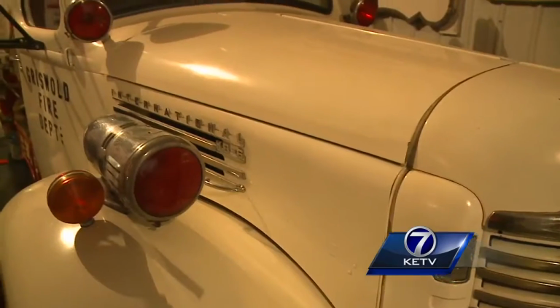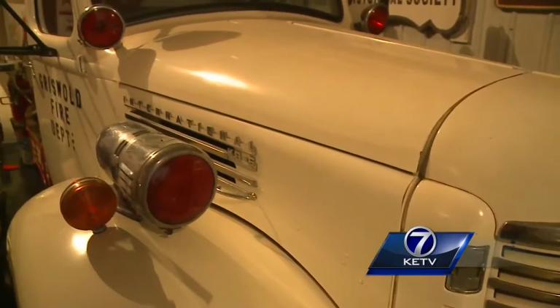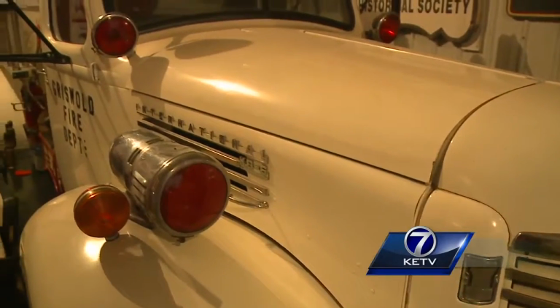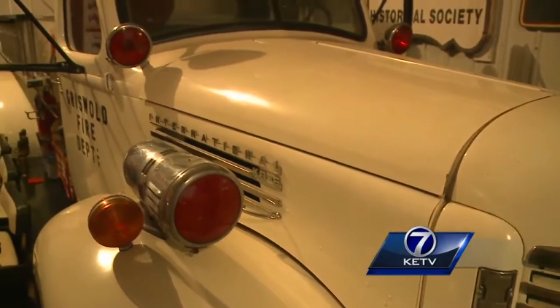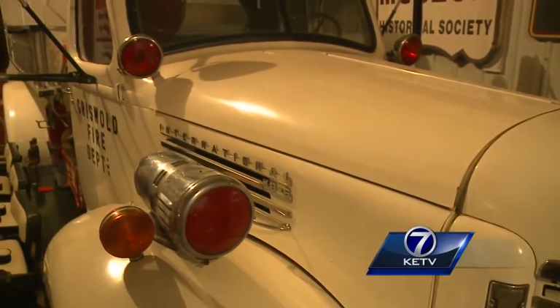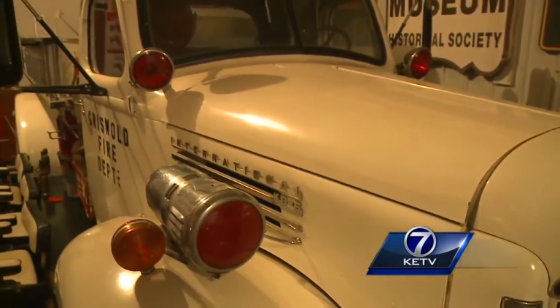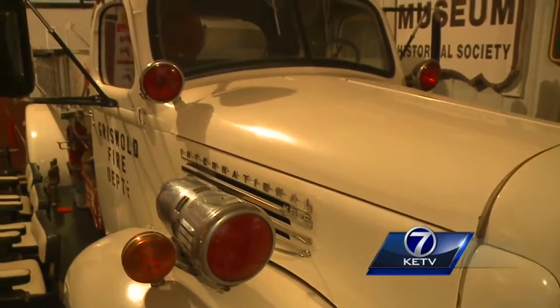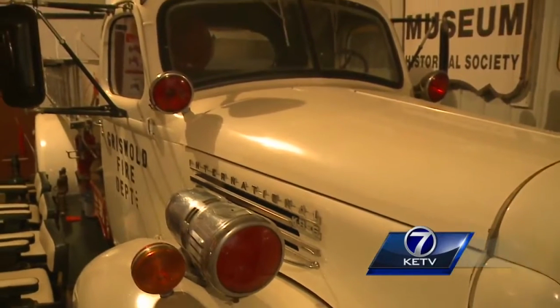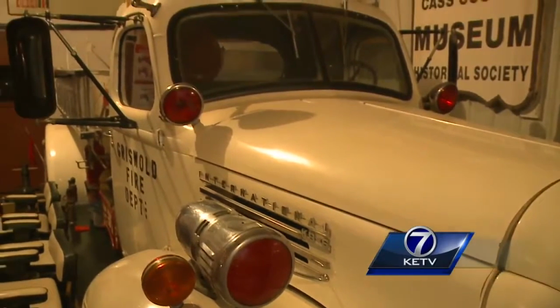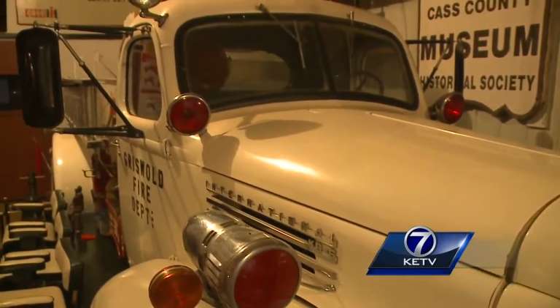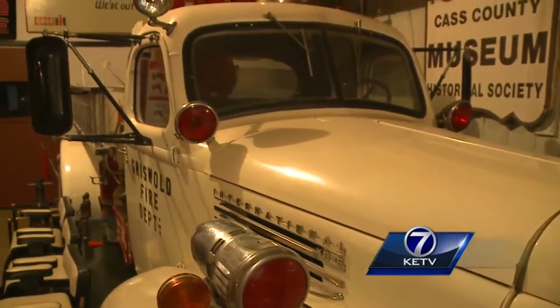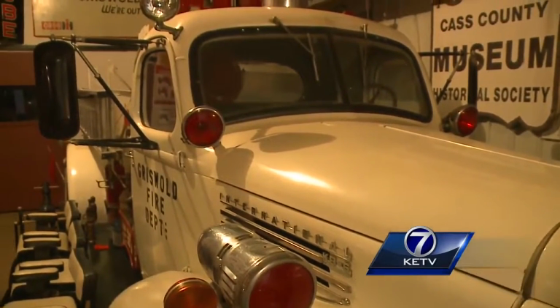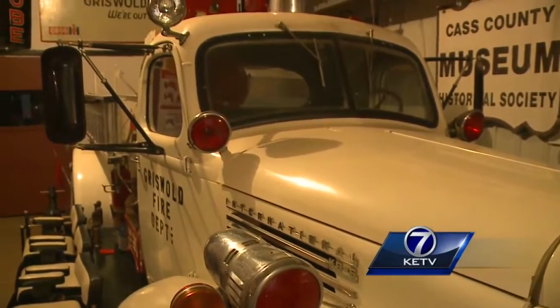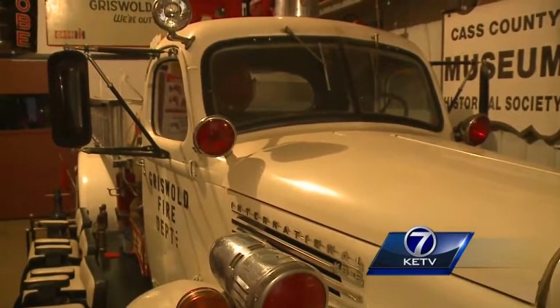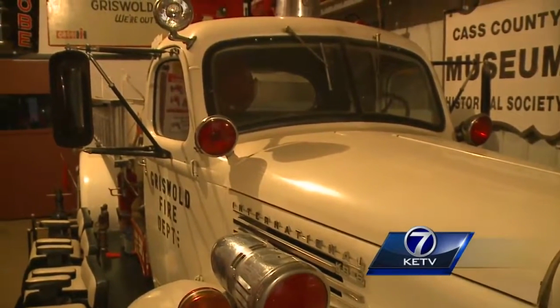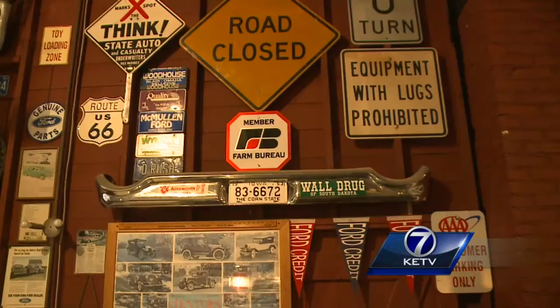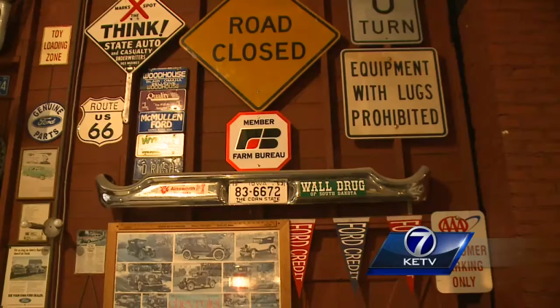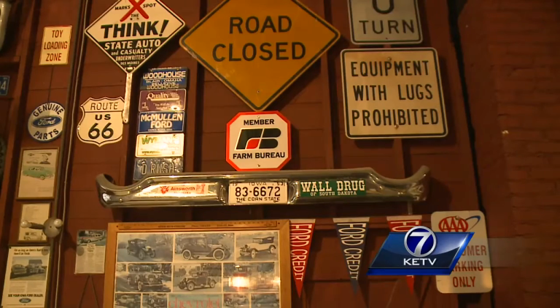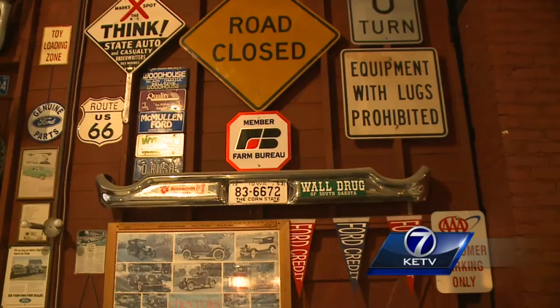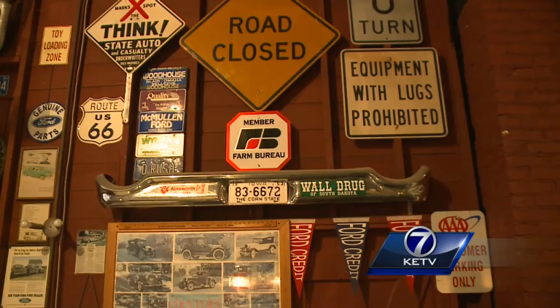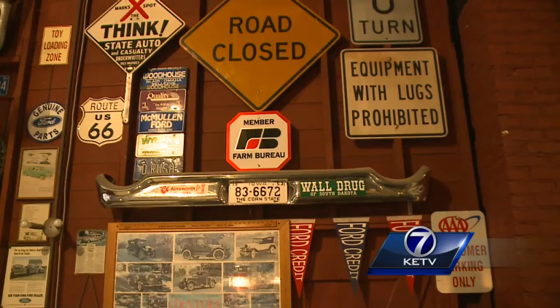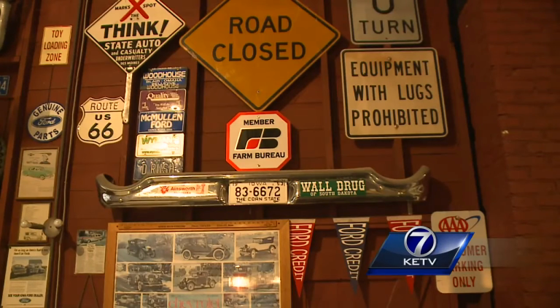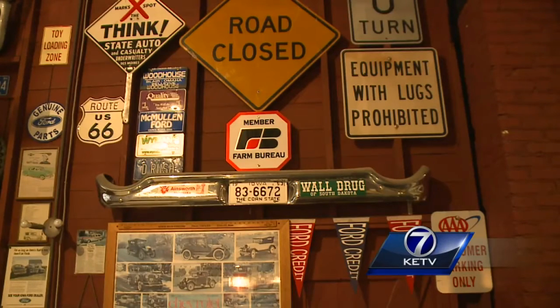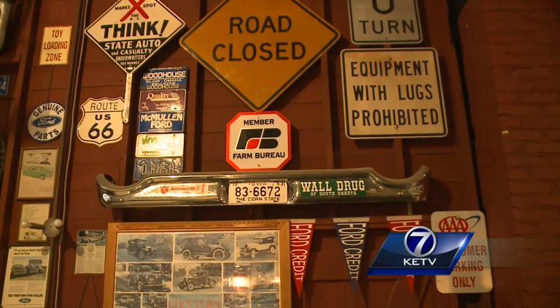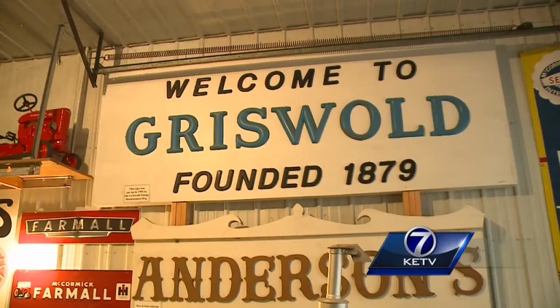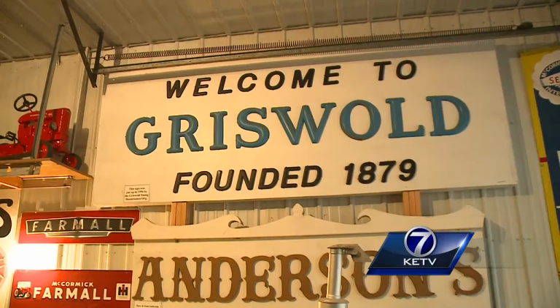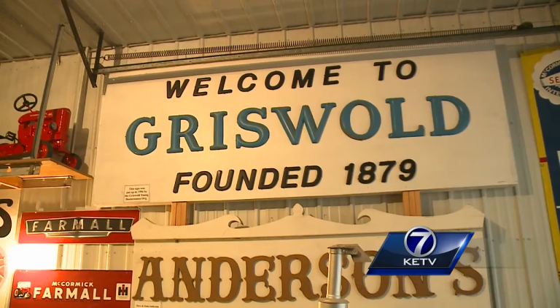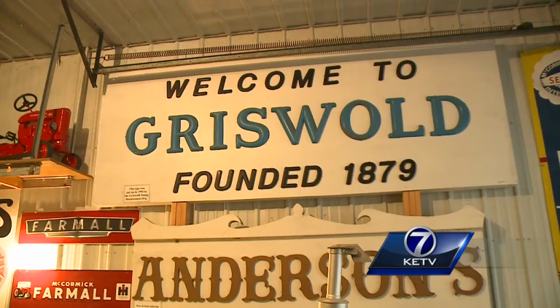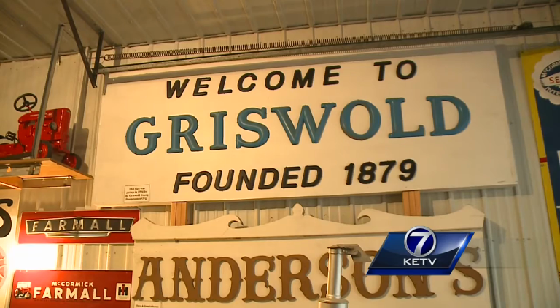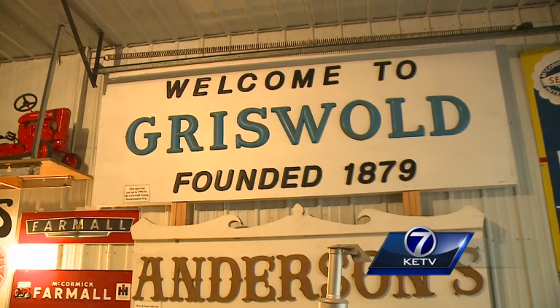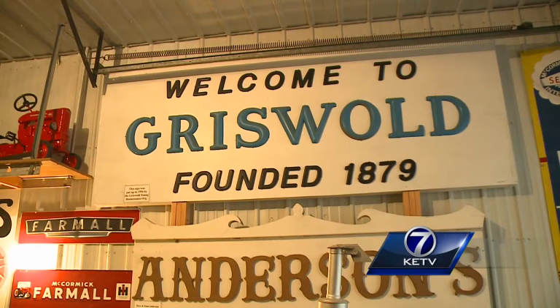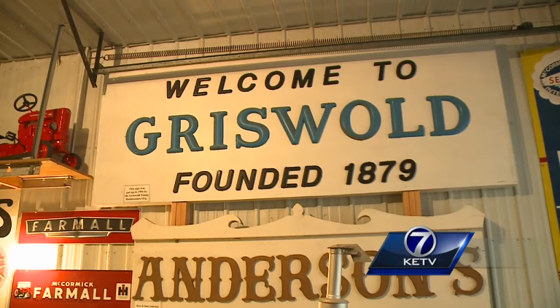But Rush's farm display is more than just a museum to machines. It's a tribute to a small Iowa town and the farming community that built it.